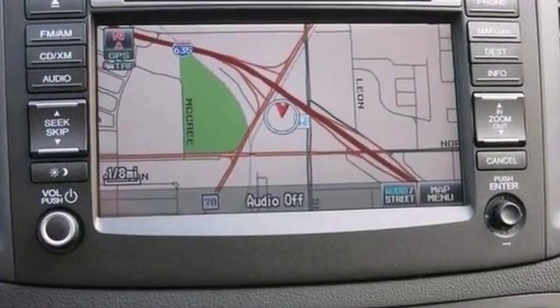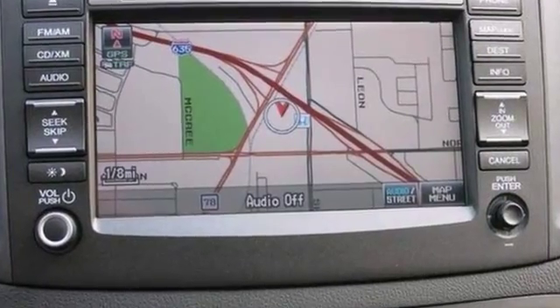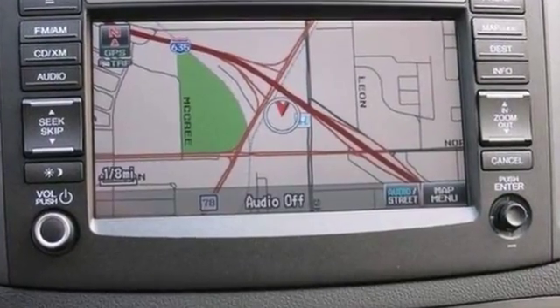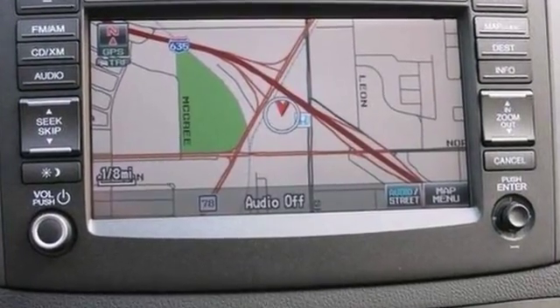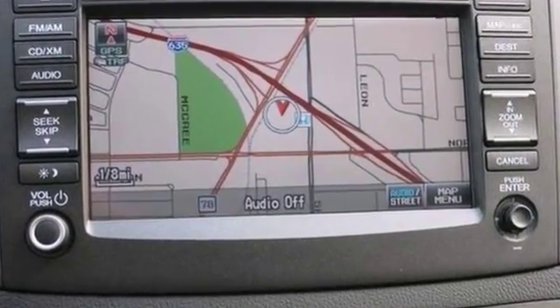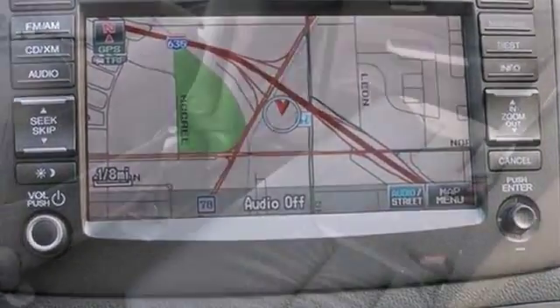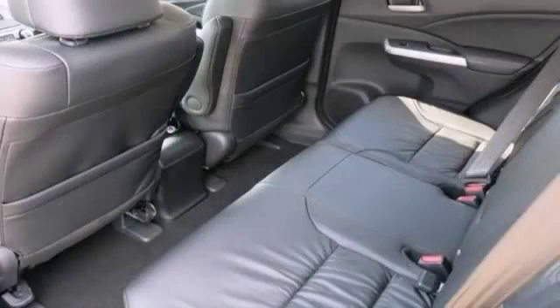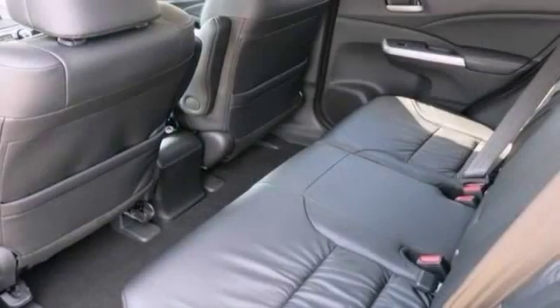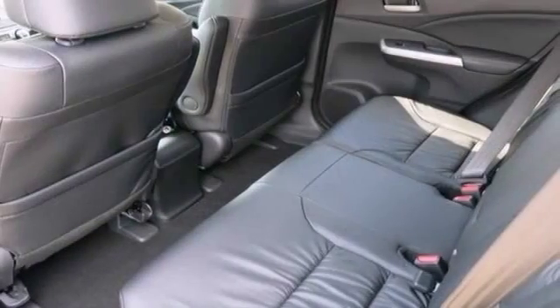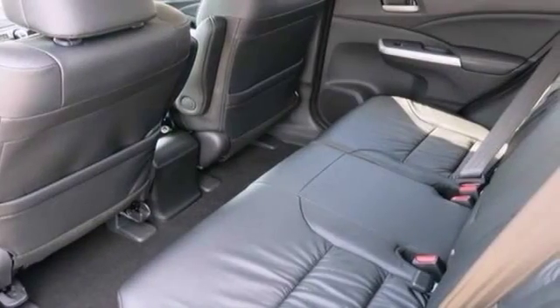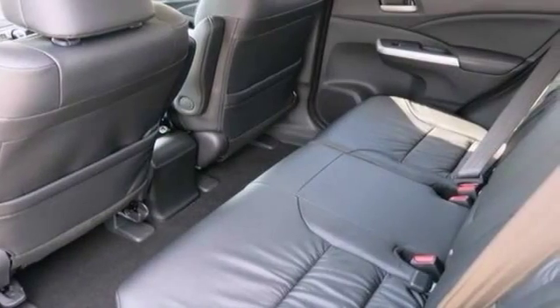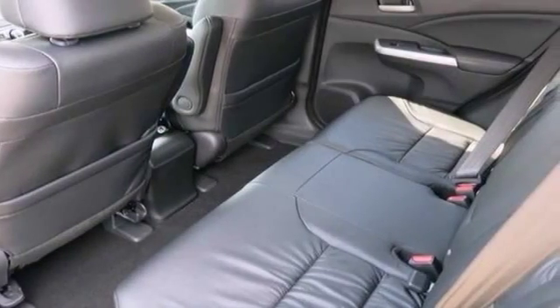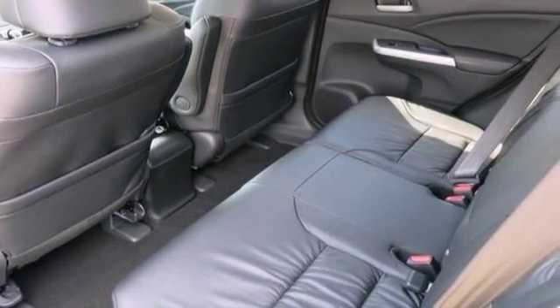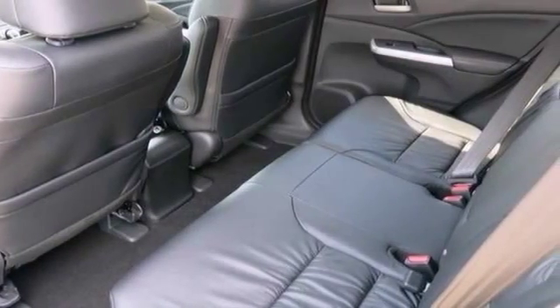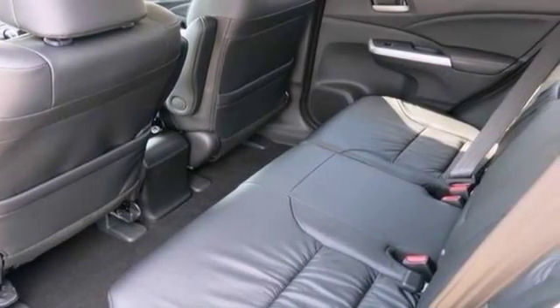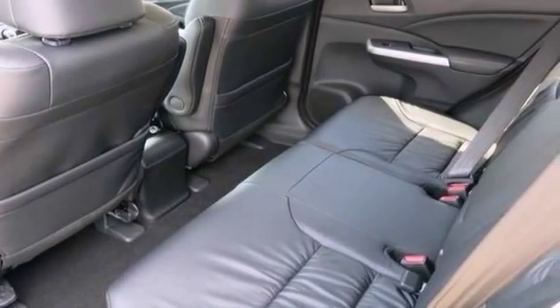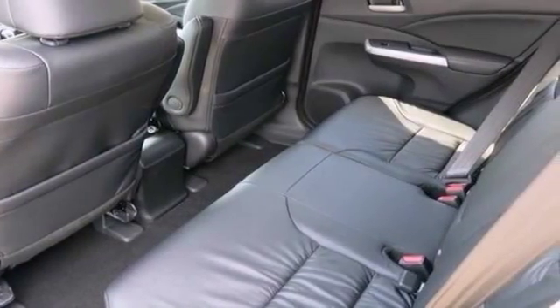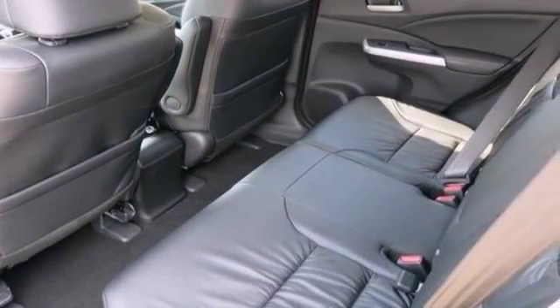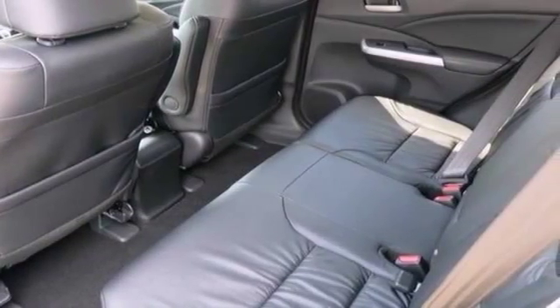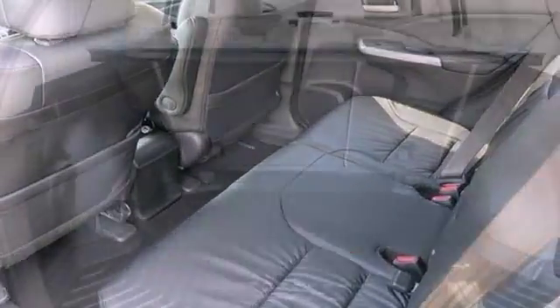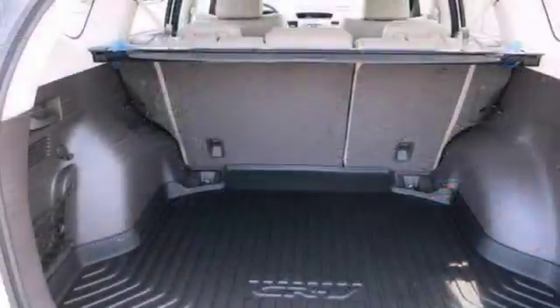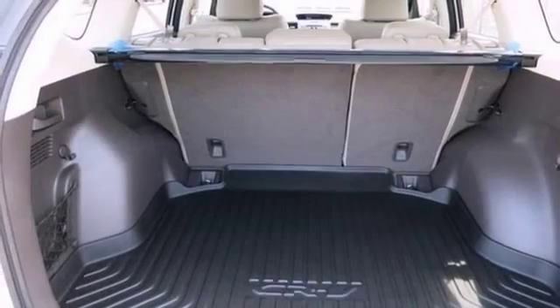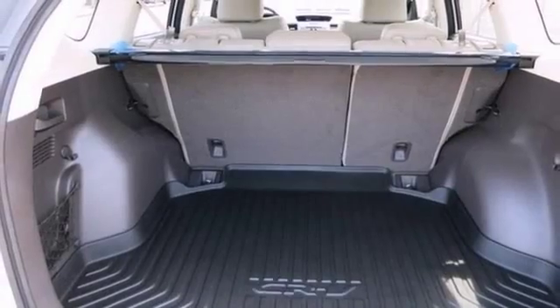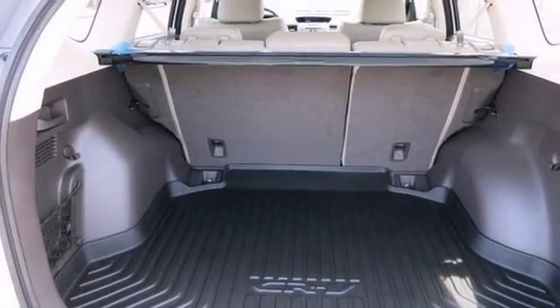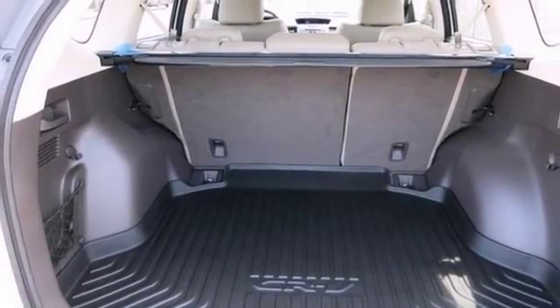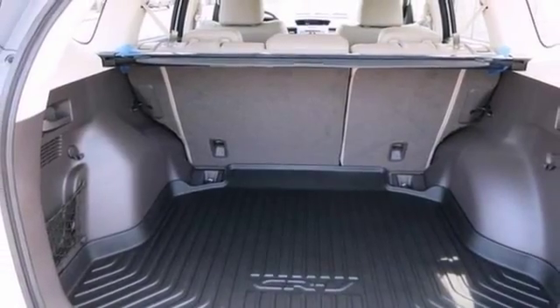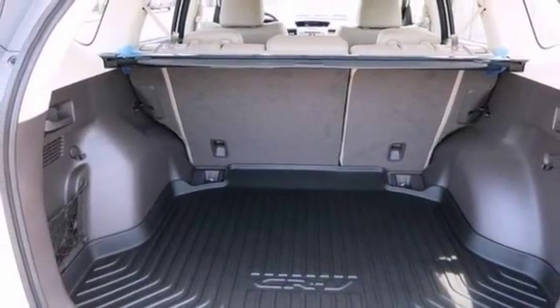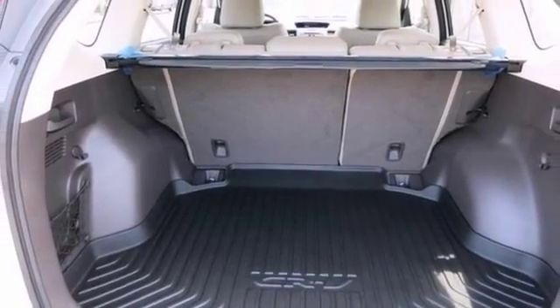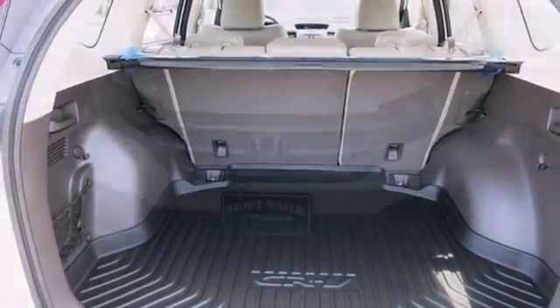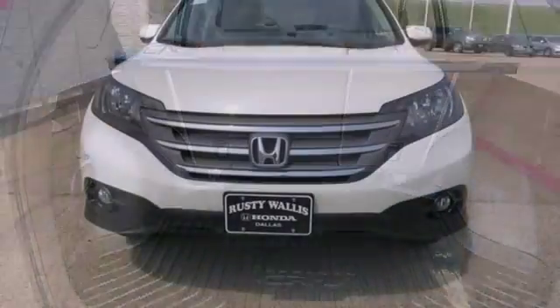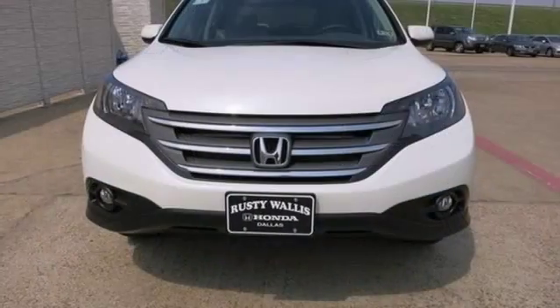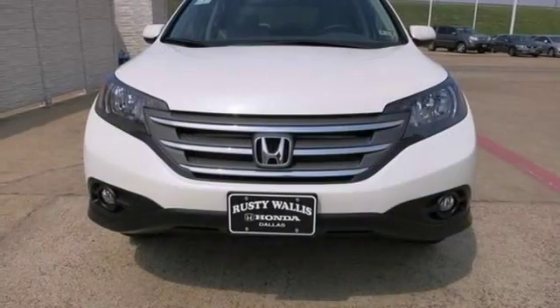It also has a multi-function steering wheel, climate control, and tinted glass. You need to see it in person. Come take it for a test drive.